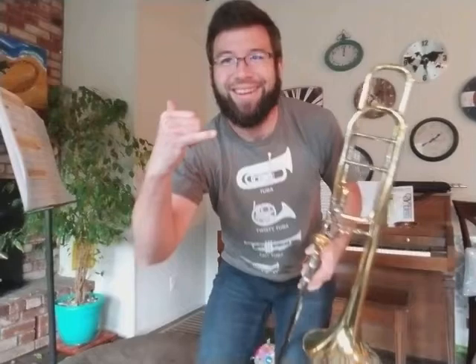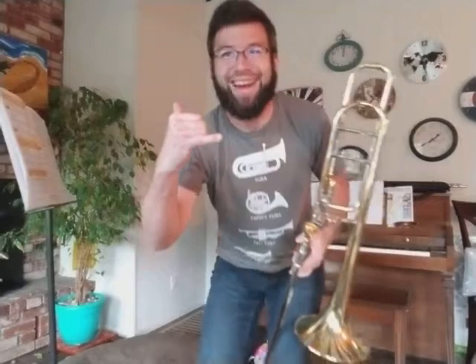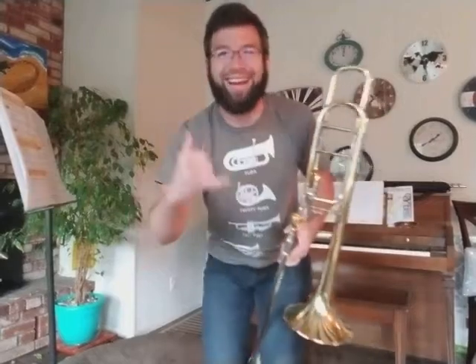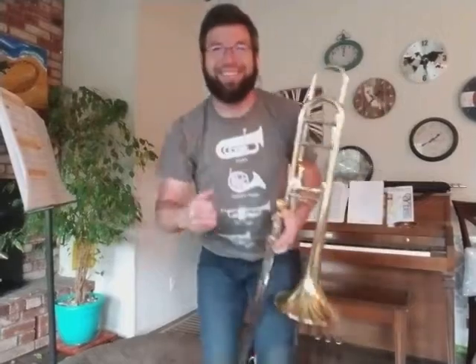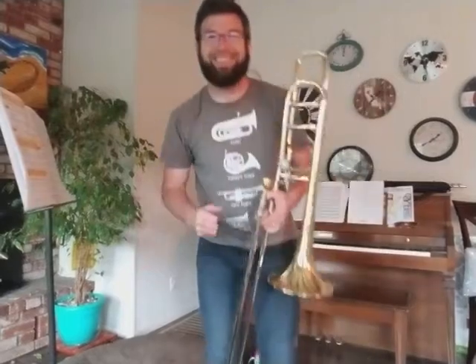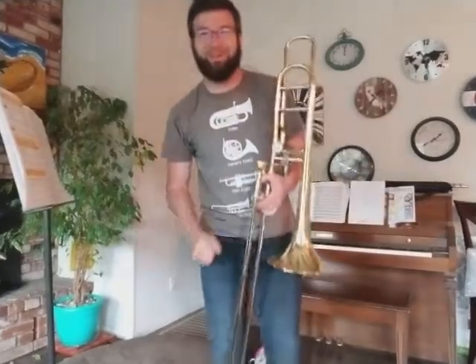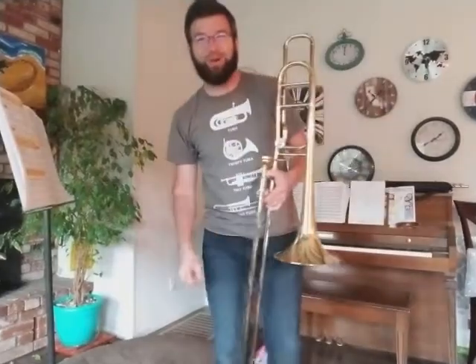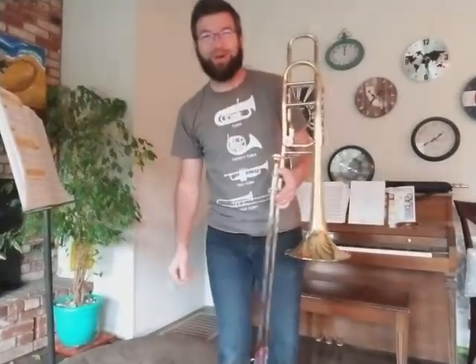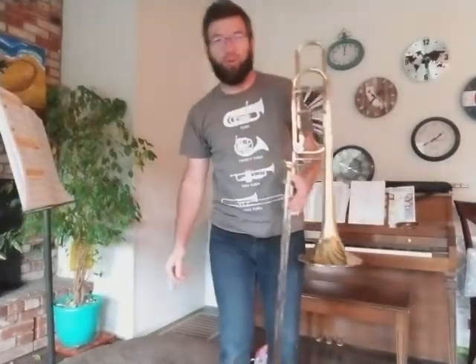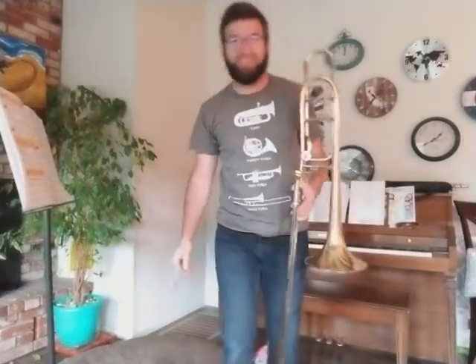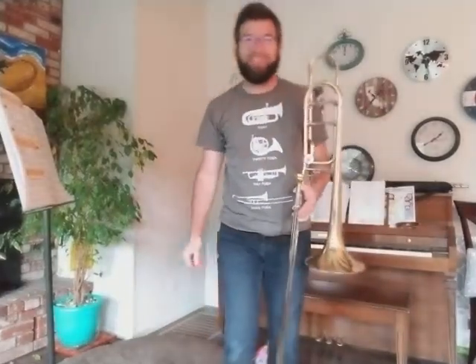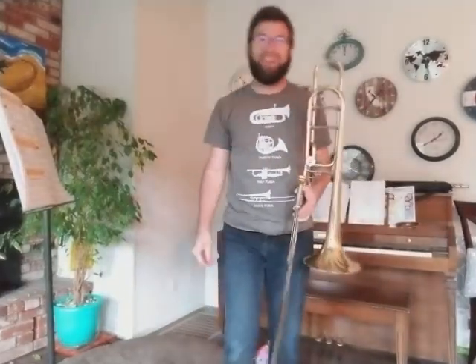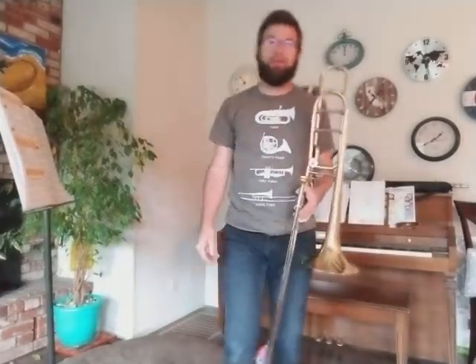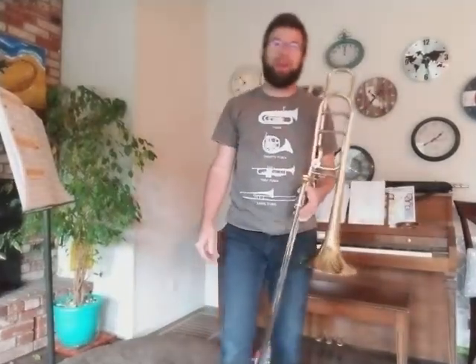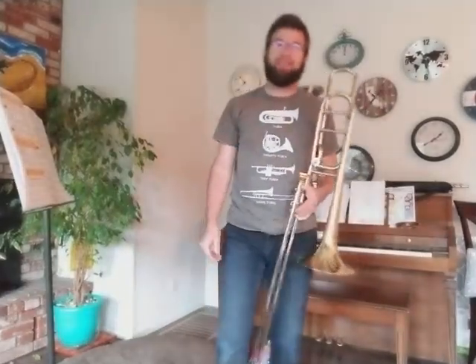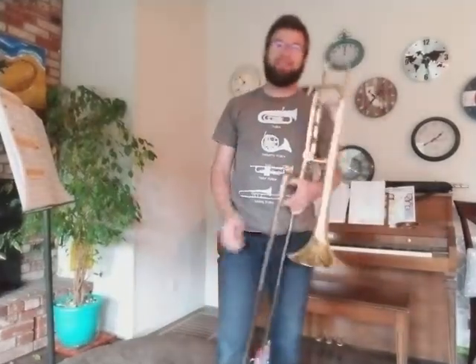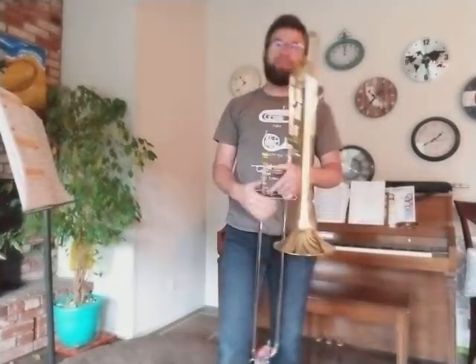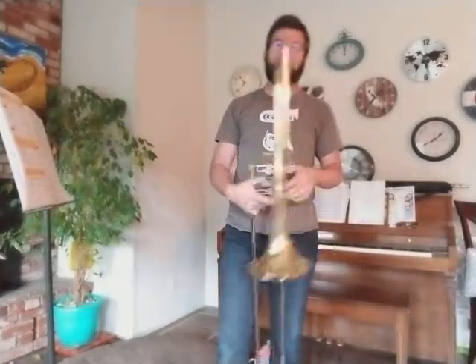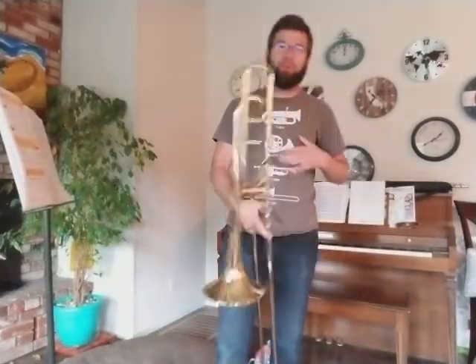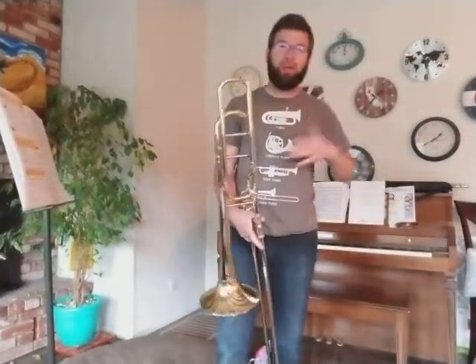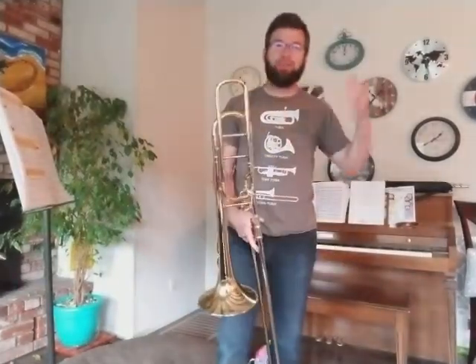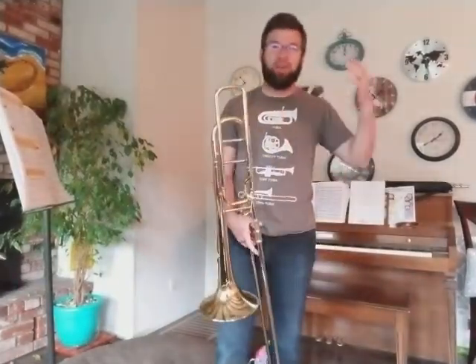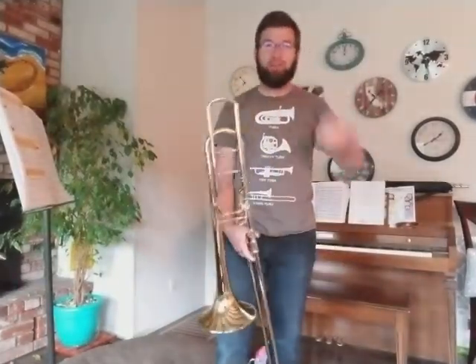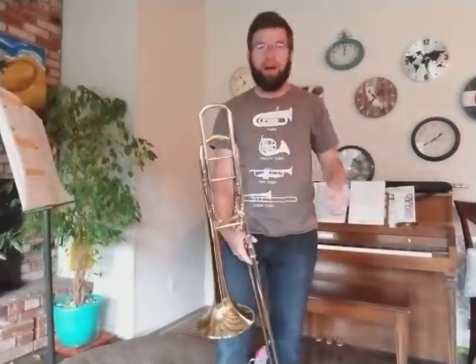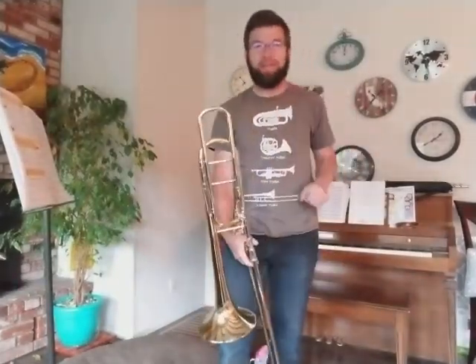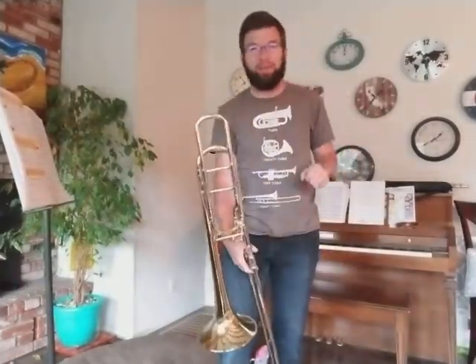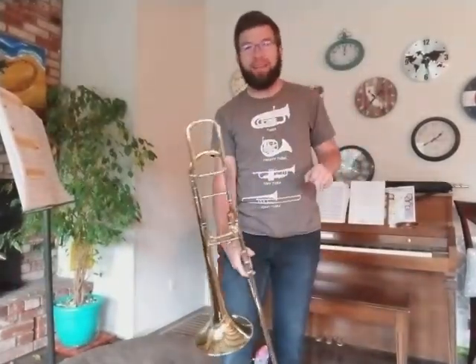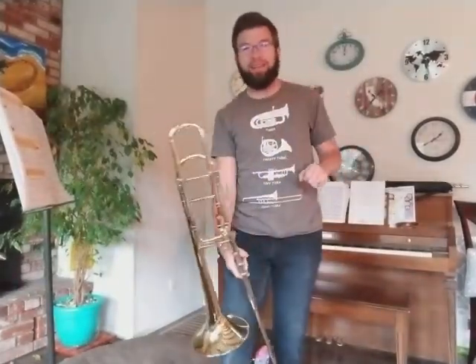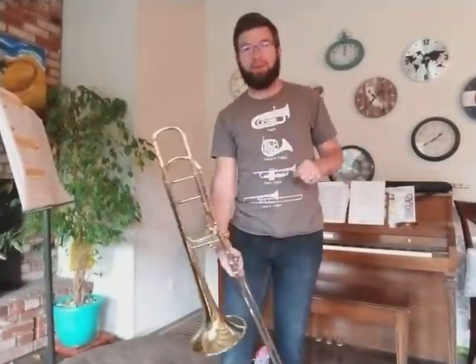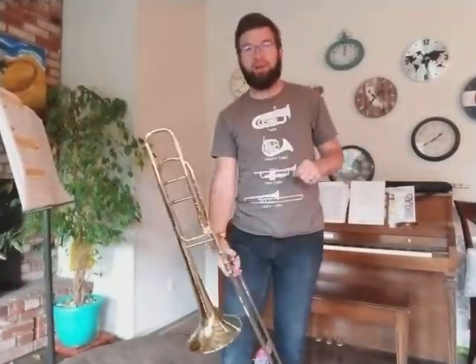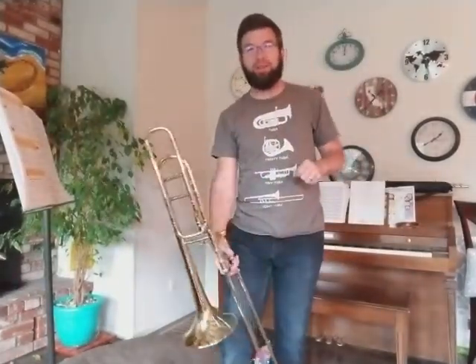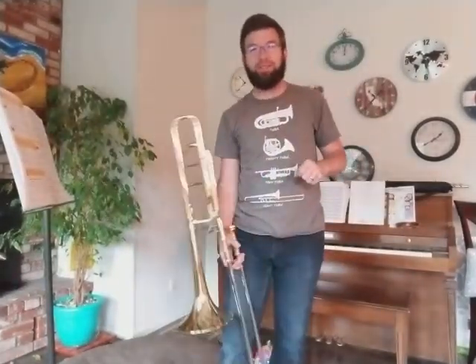Hey, good morning once again, band. Mr. Rogers here with the Bobcat Band at Sonora Elementary.